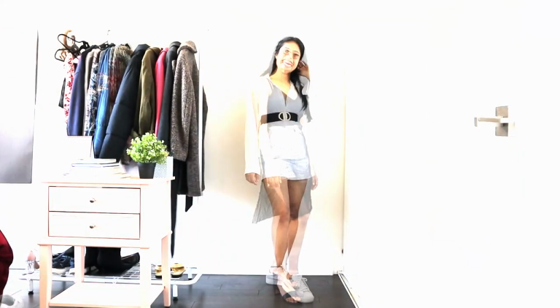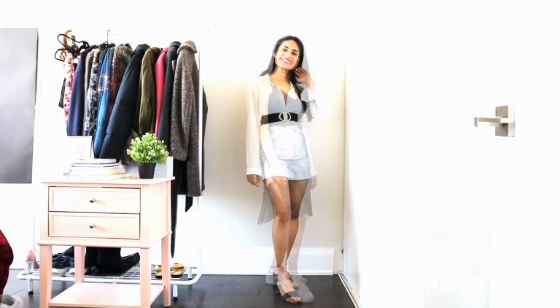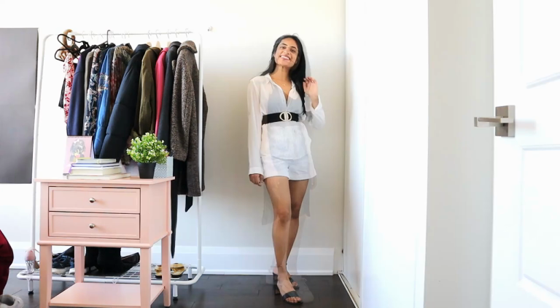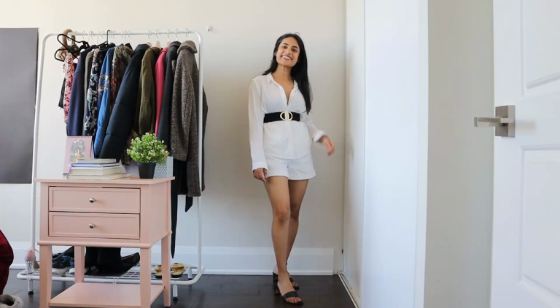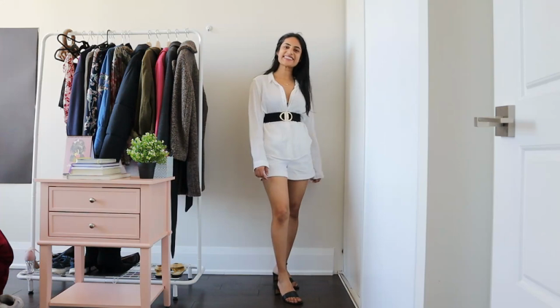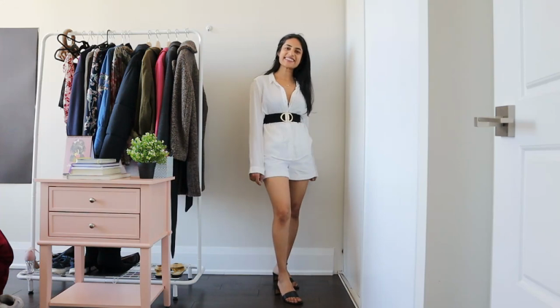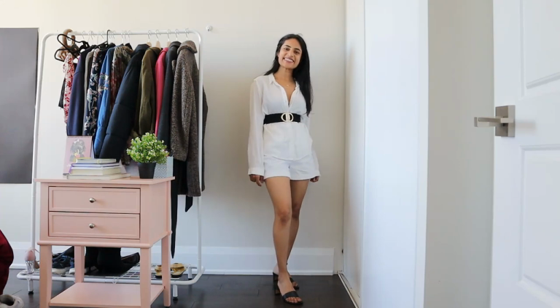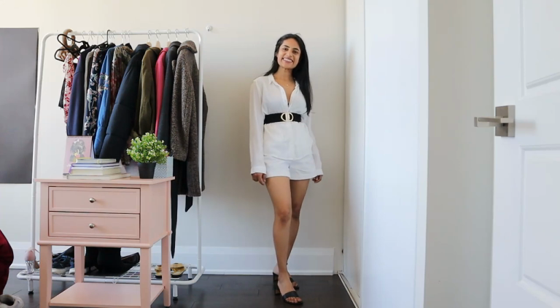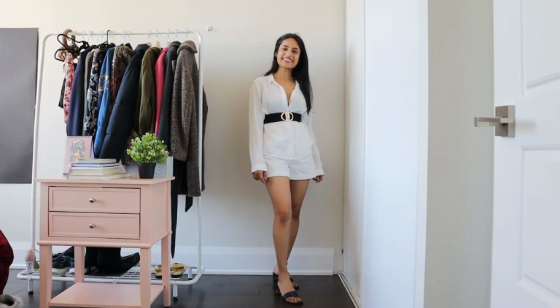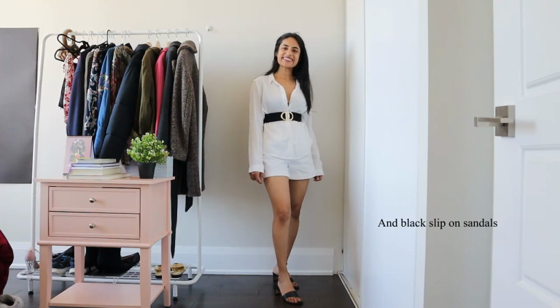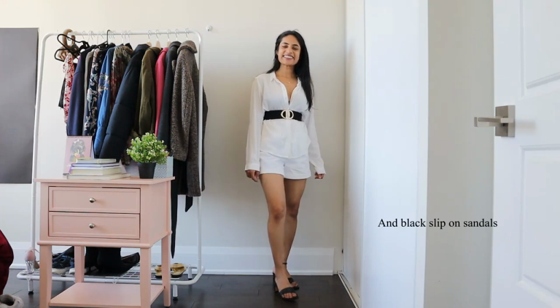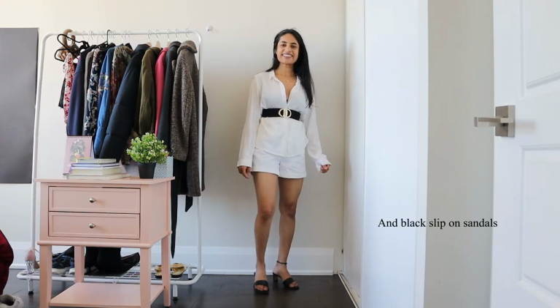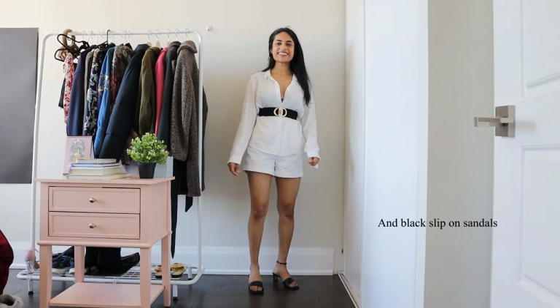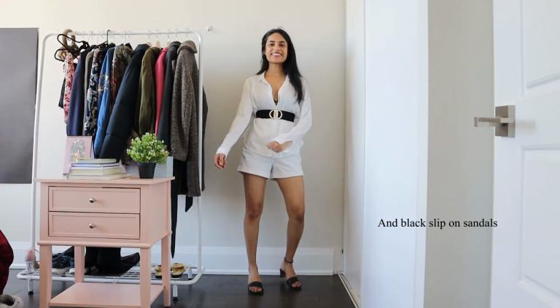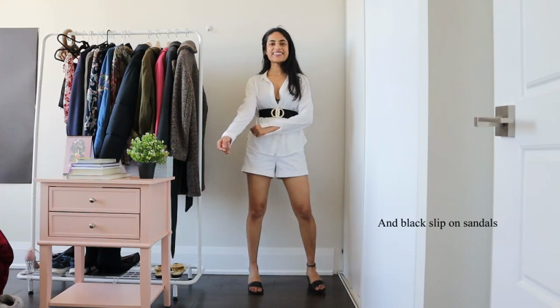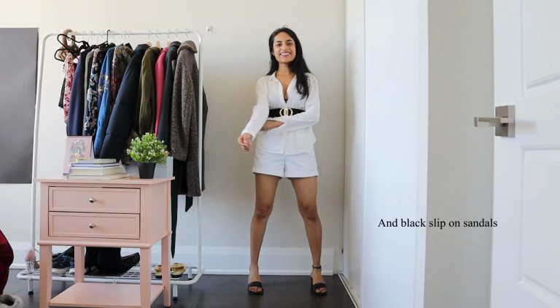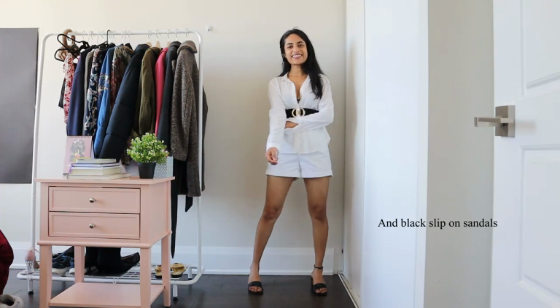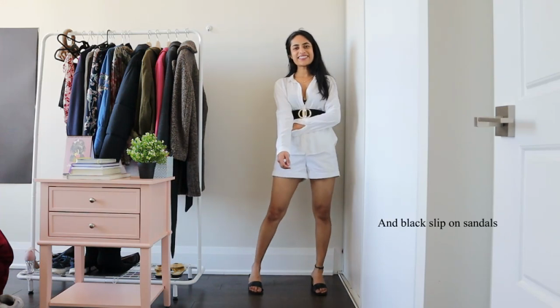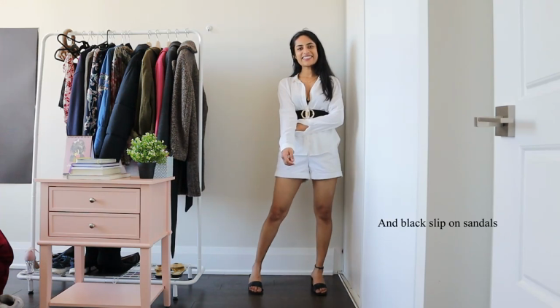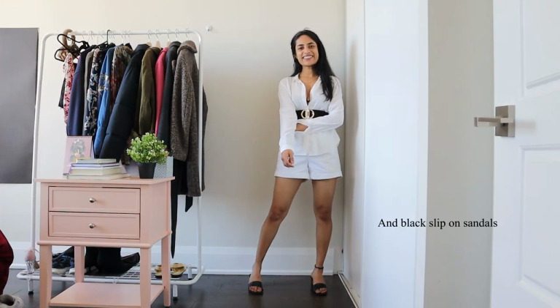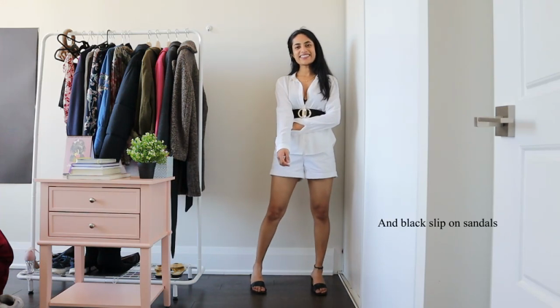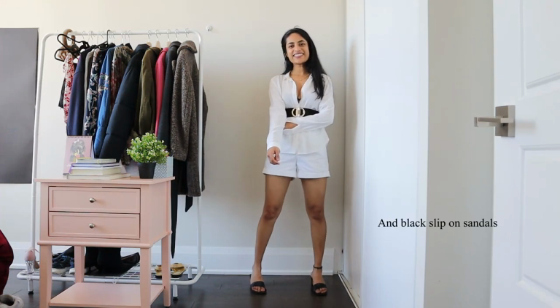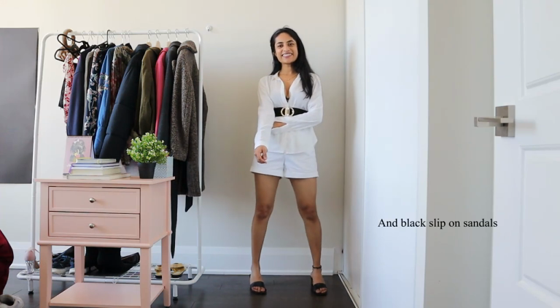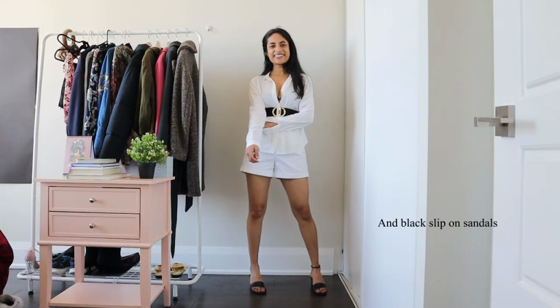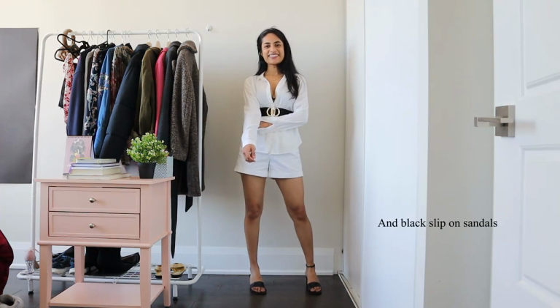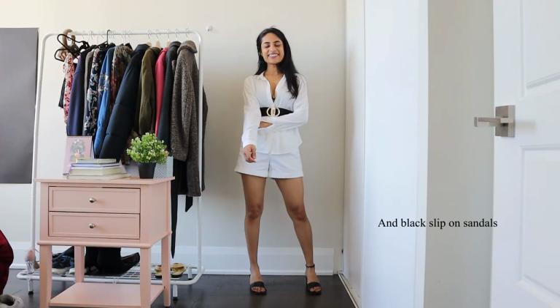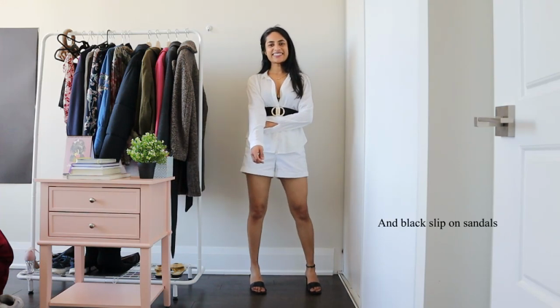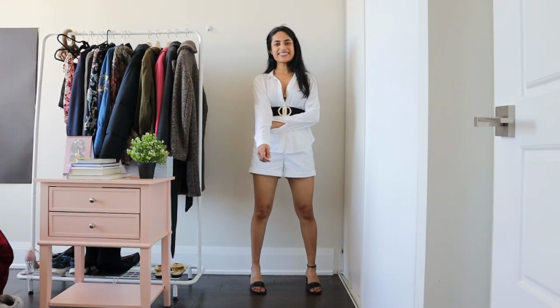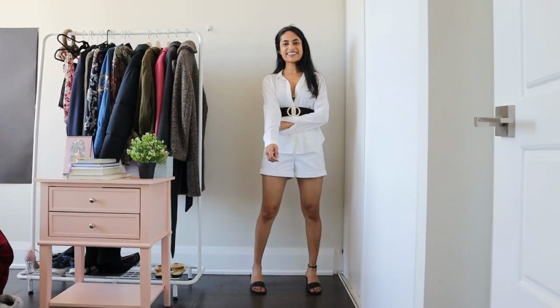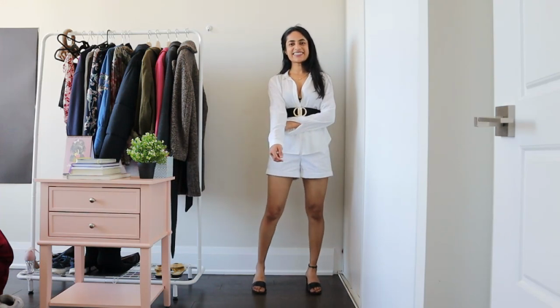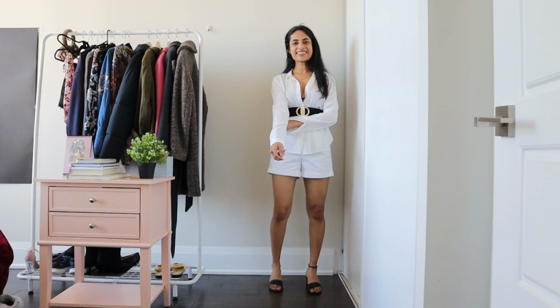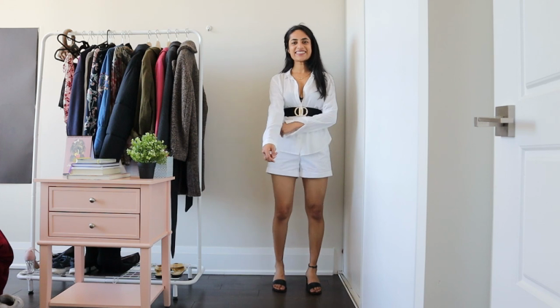For the eighth look, I pair my shorts with a white shirt and a white clinch belt for a more chic outfit.